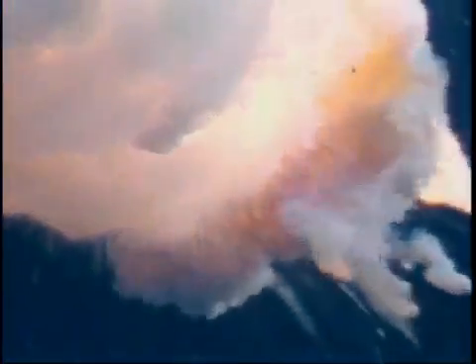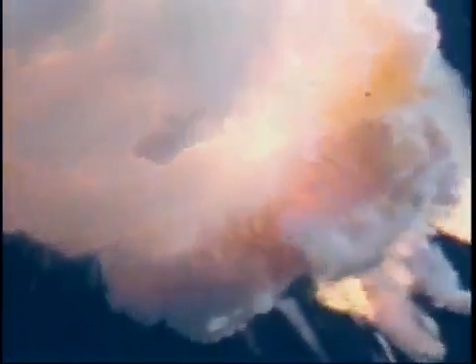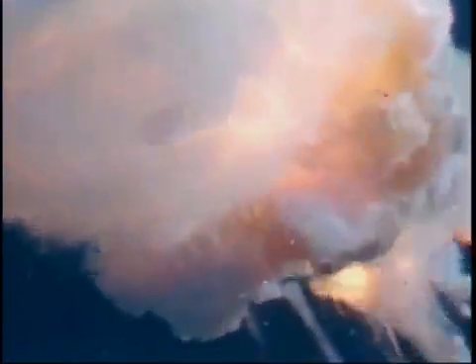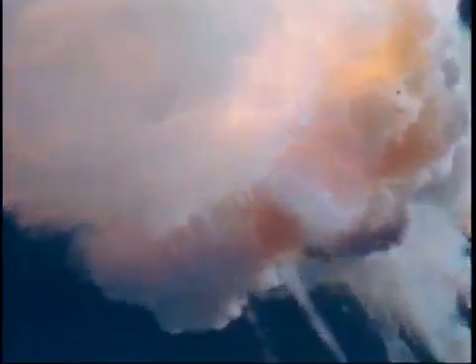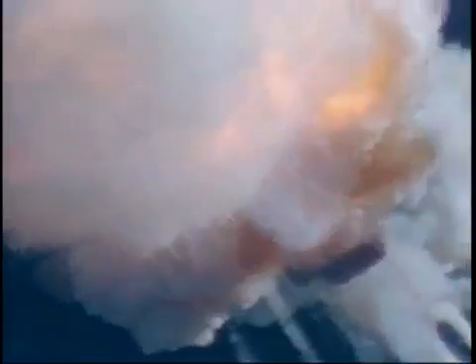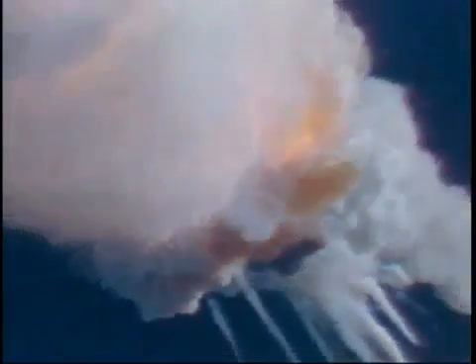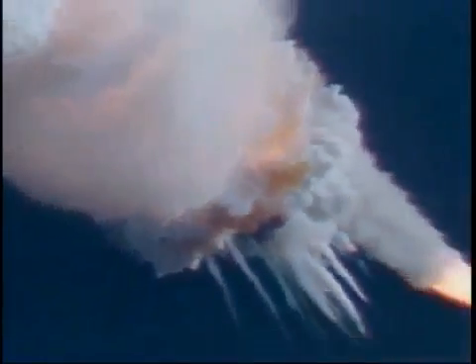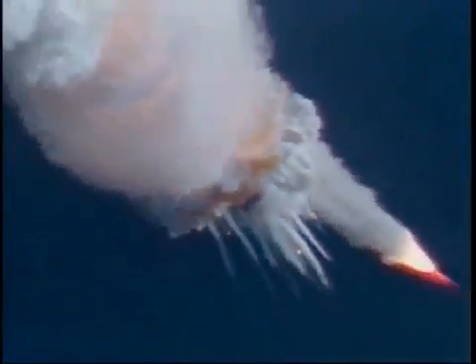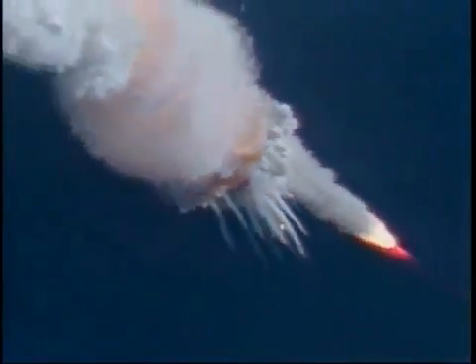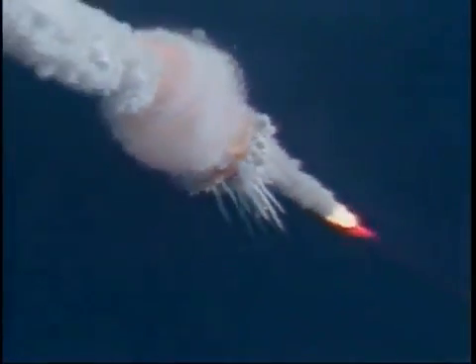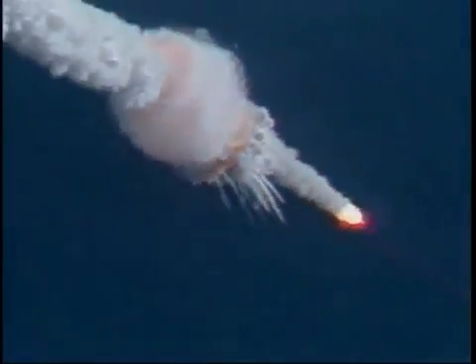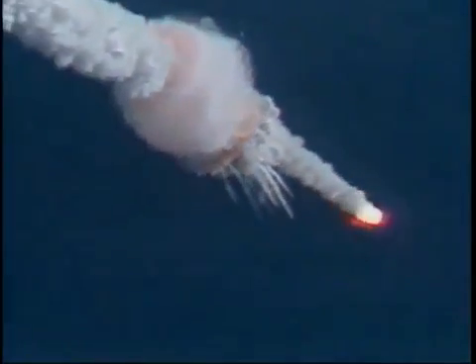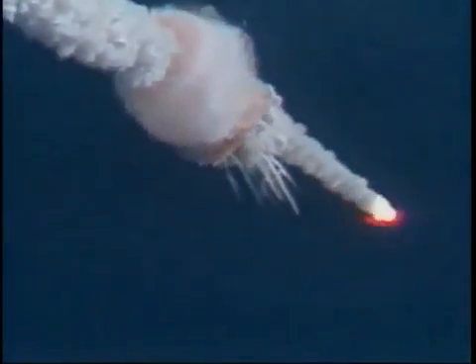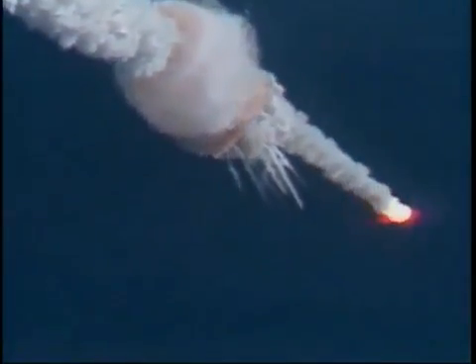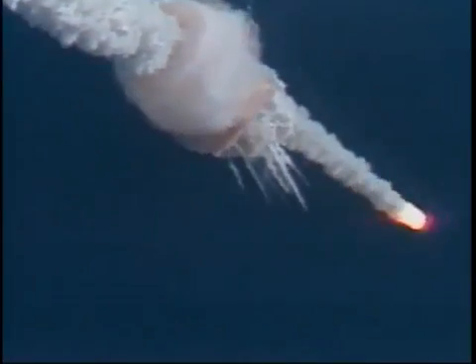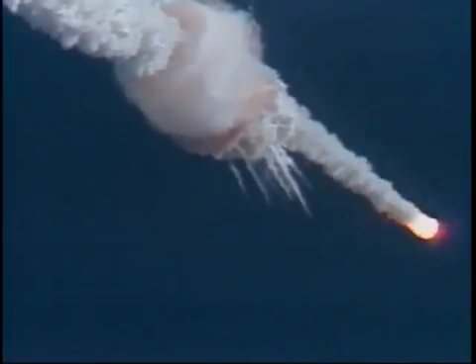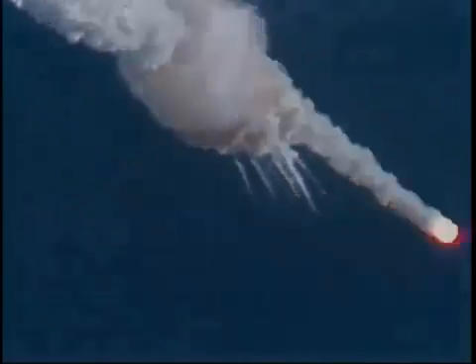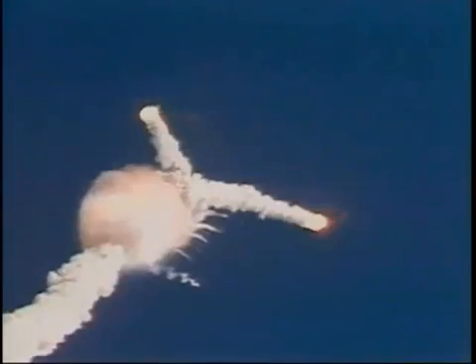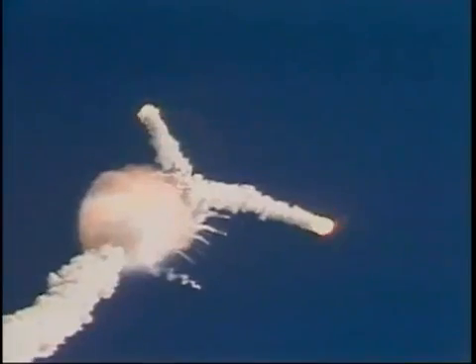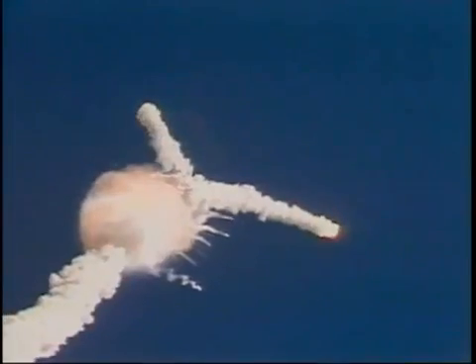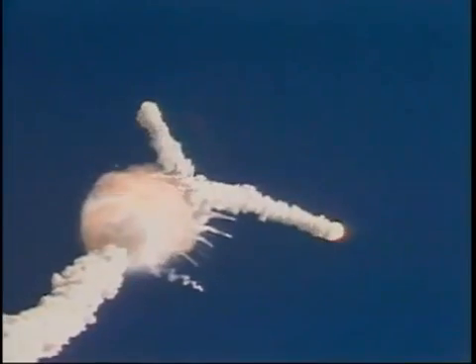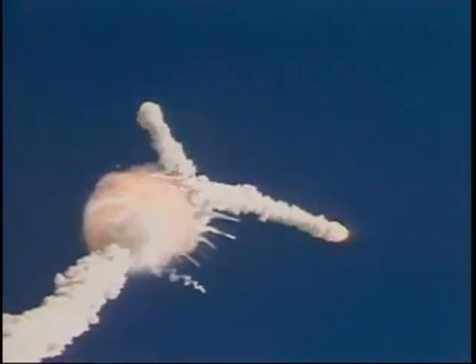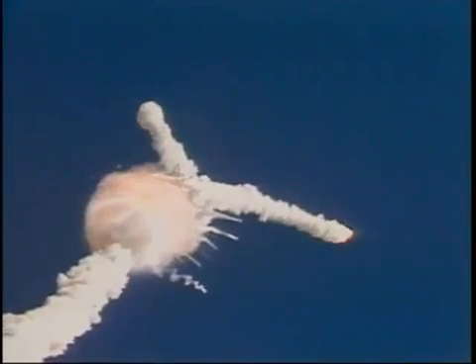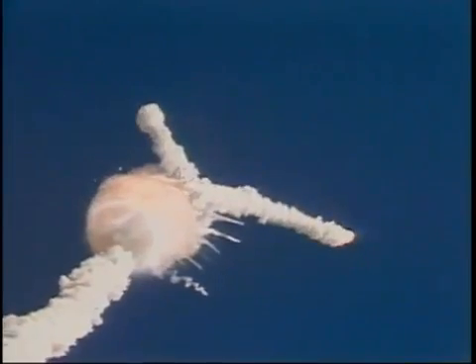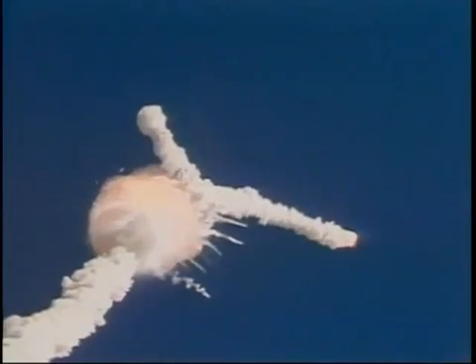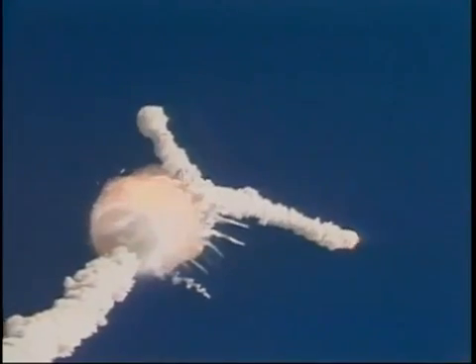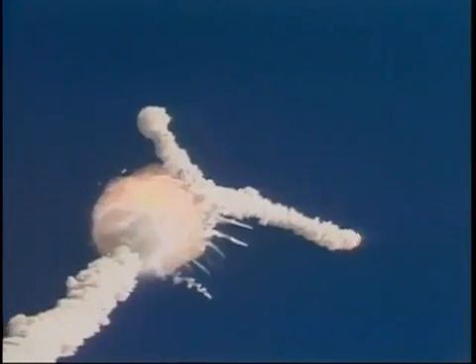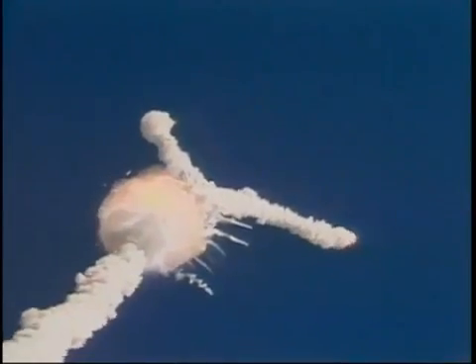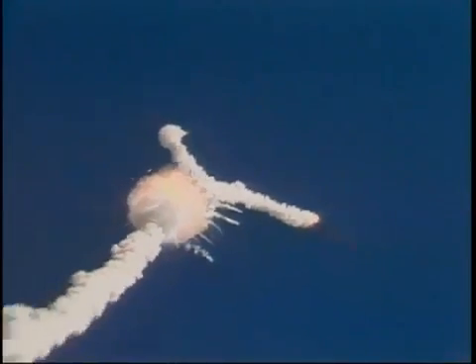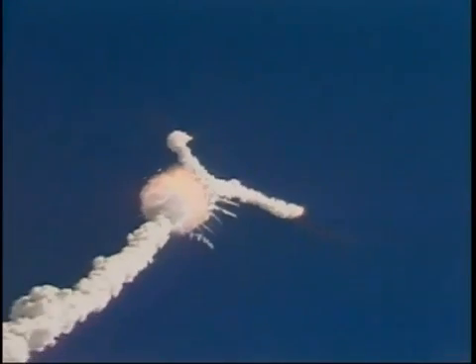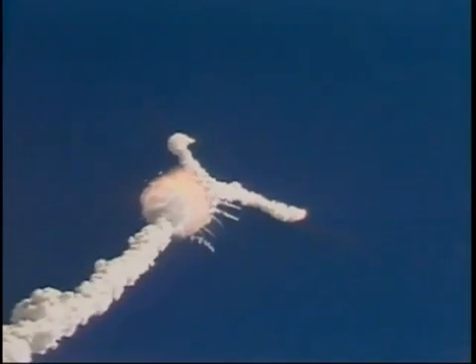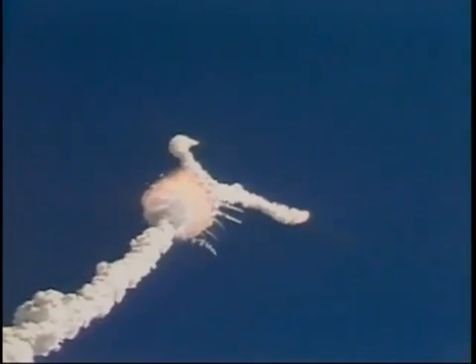One minute 15 seconds, velocity 2900 feet per second, altitude 9 nautical miles, downrange distance 7 nautical miles.